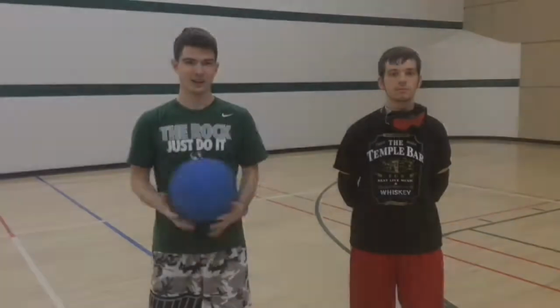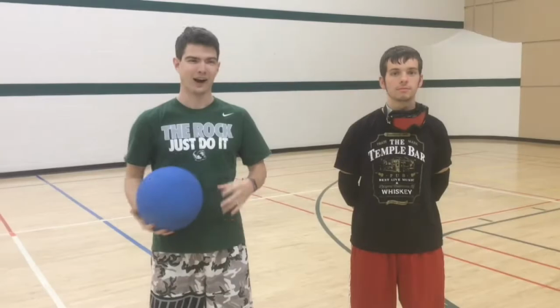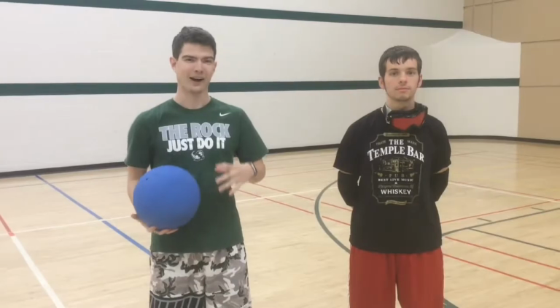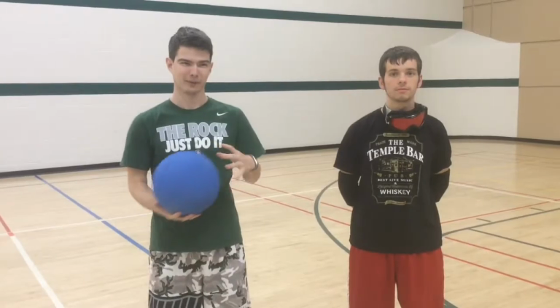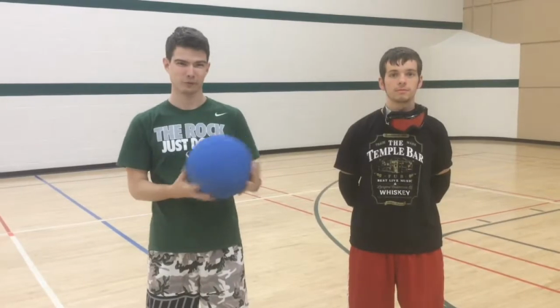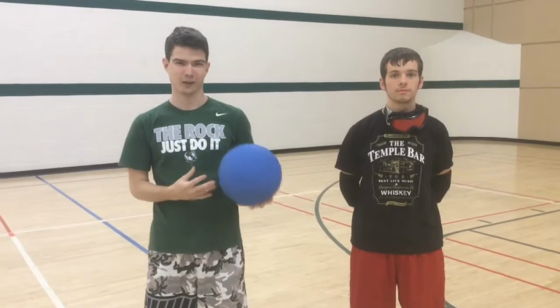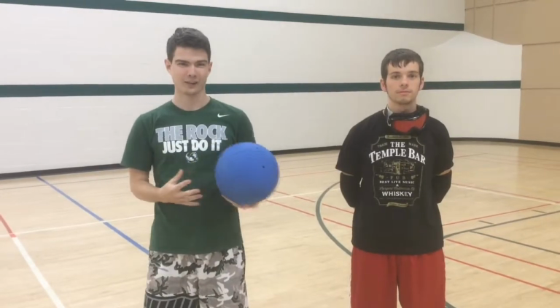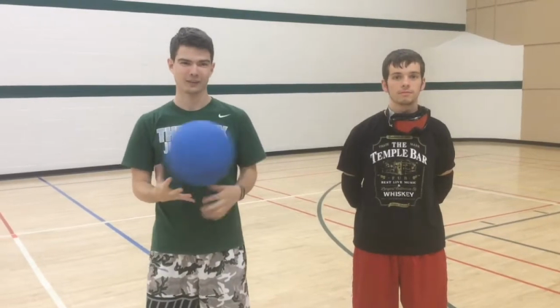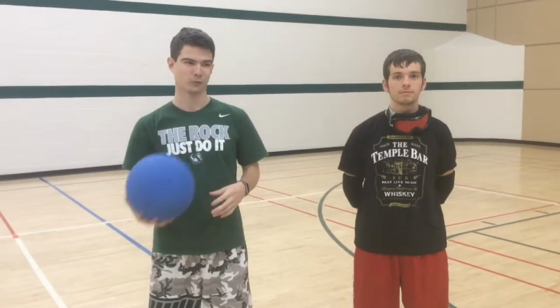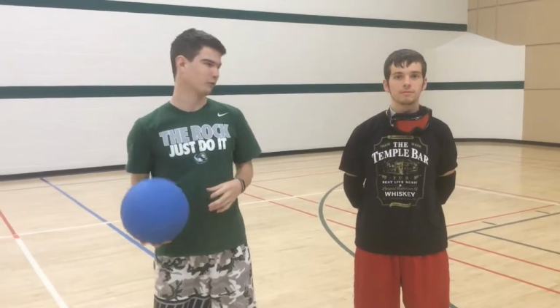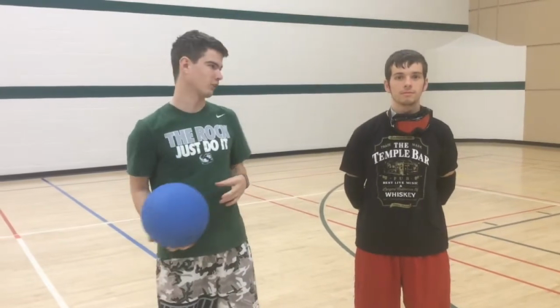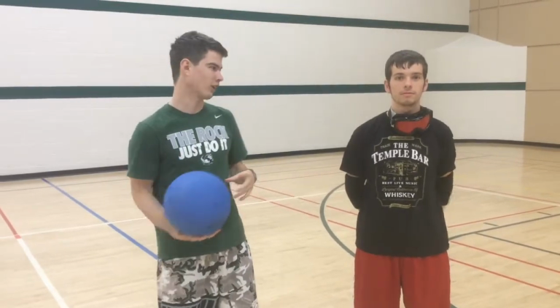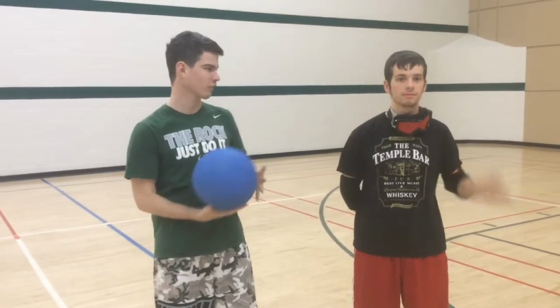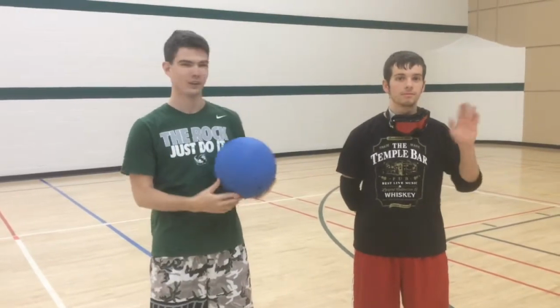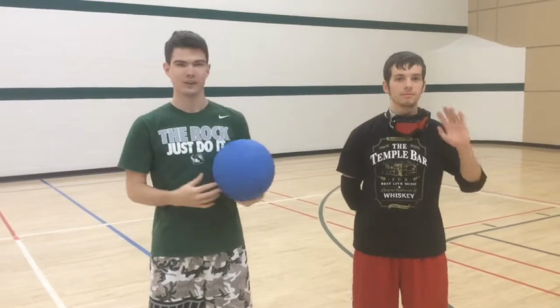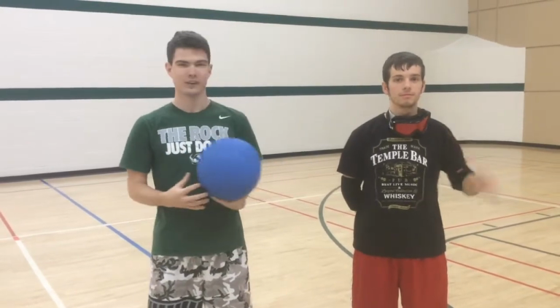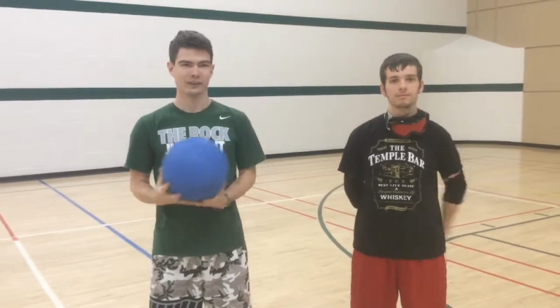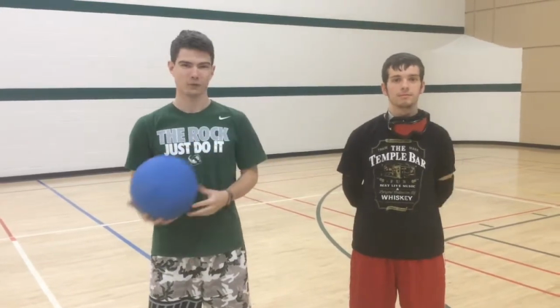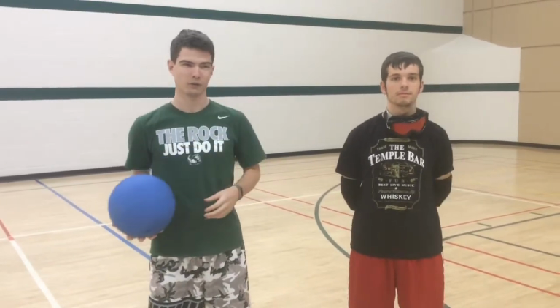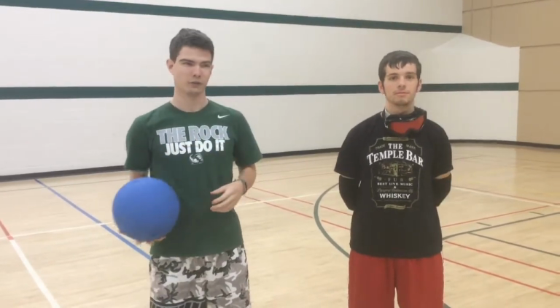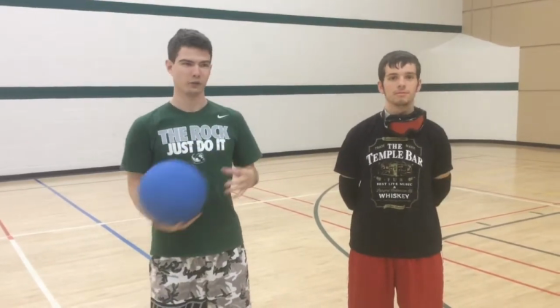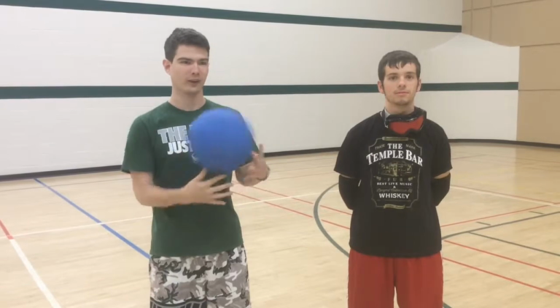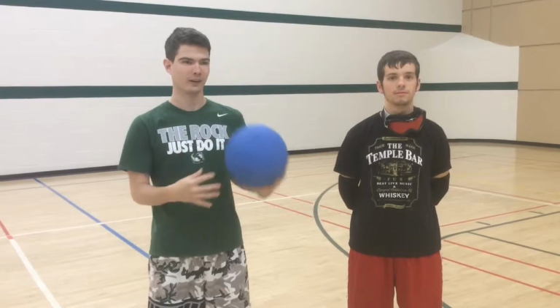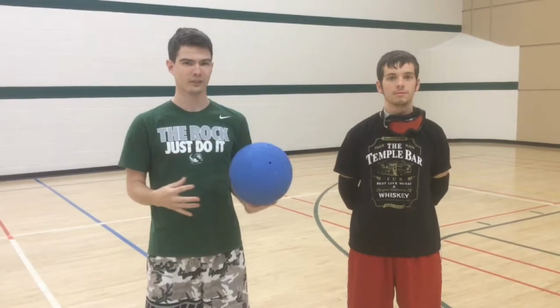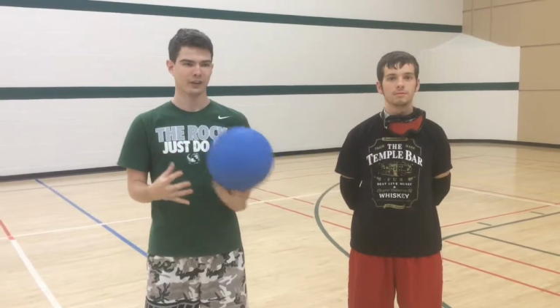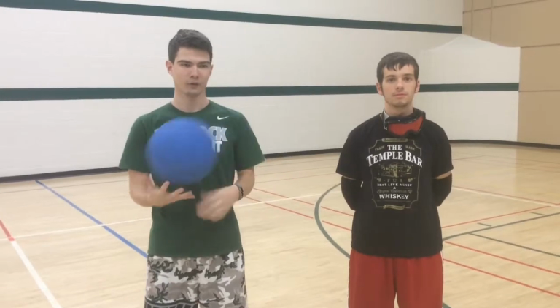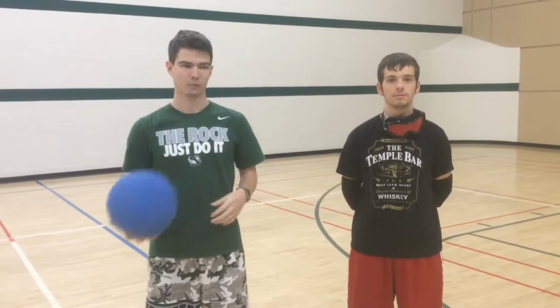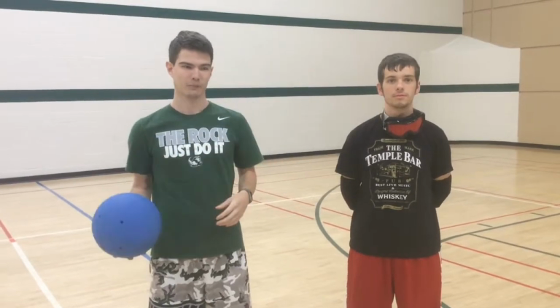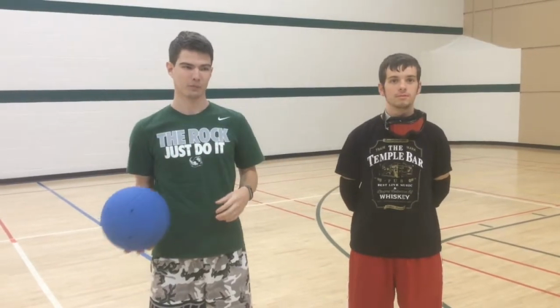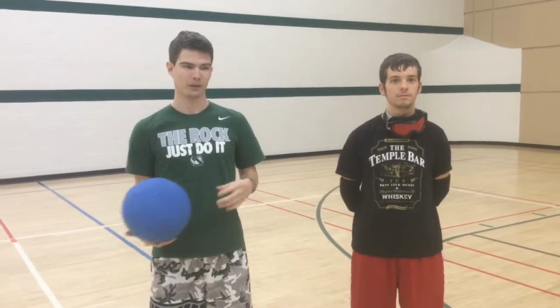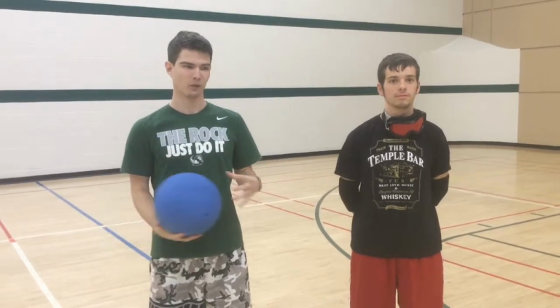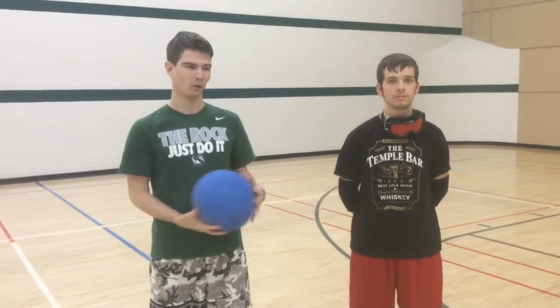Hi, my name is Jack, and this is my roommate Josh, and today I'm going to teach you guys how to do proper block in goalball.